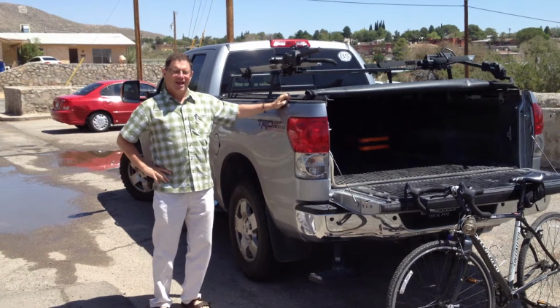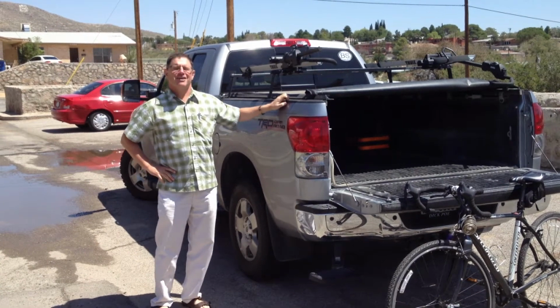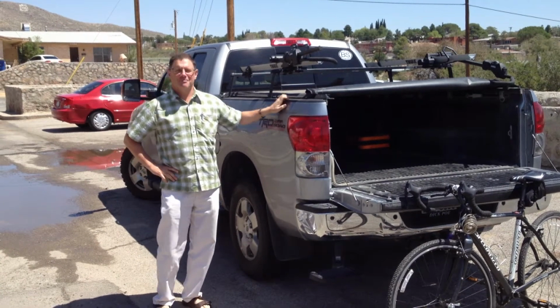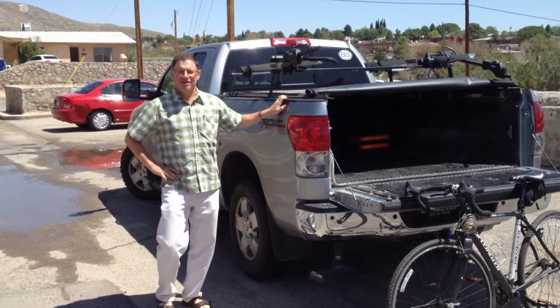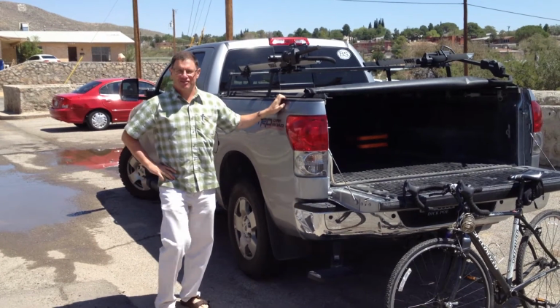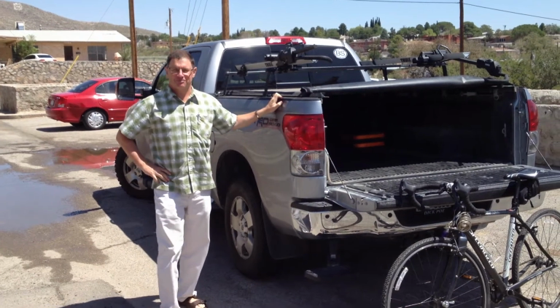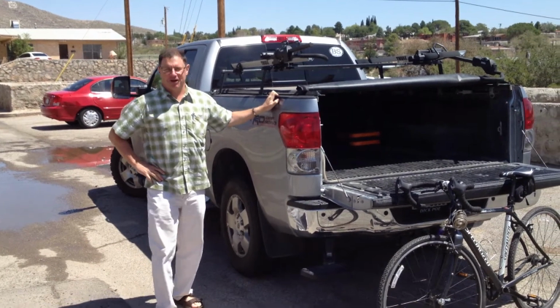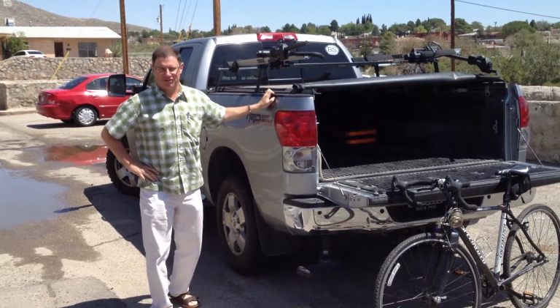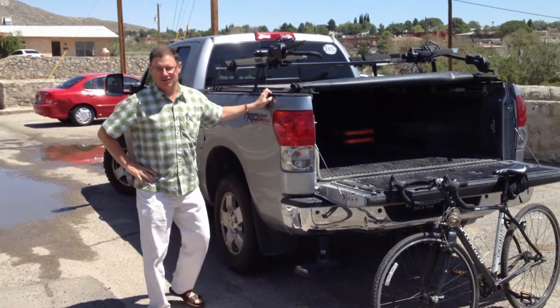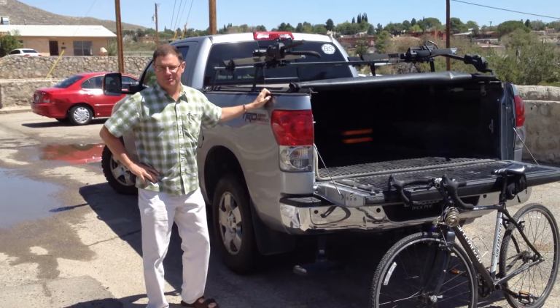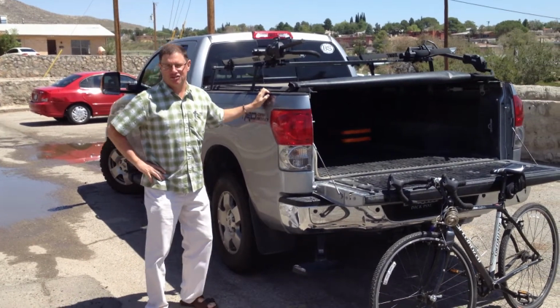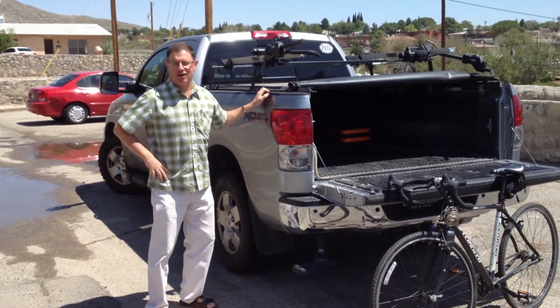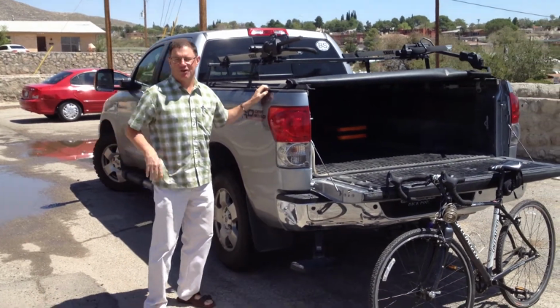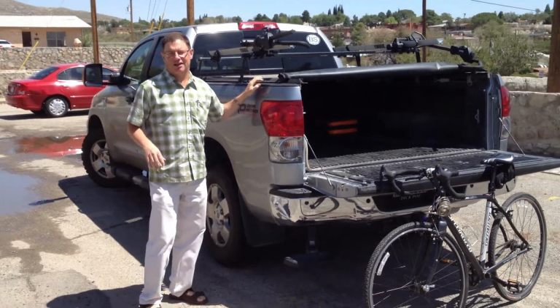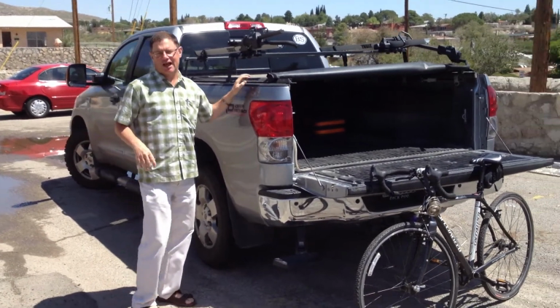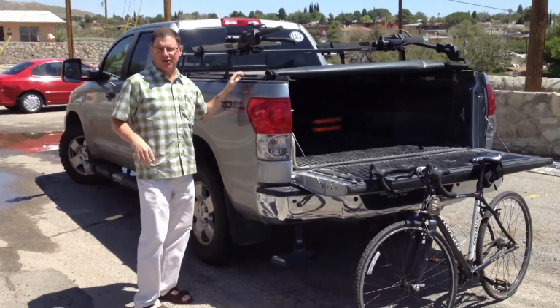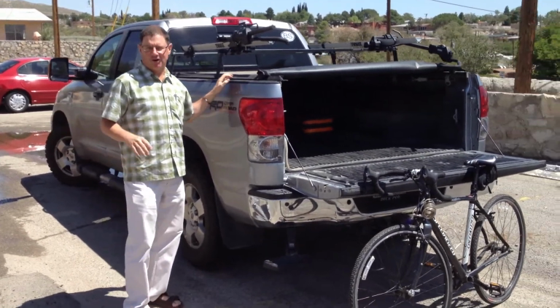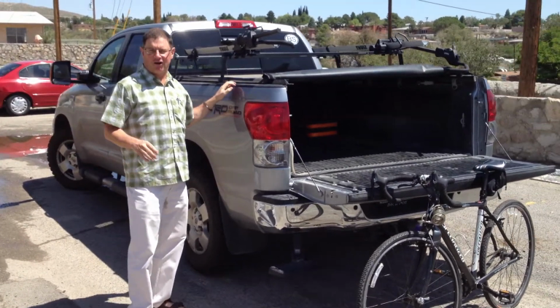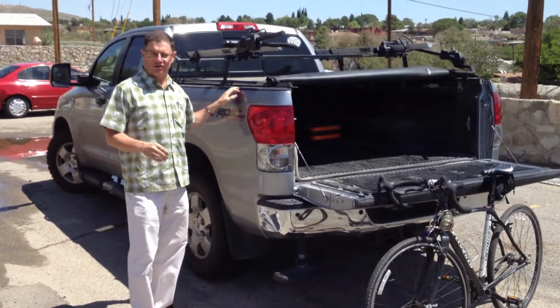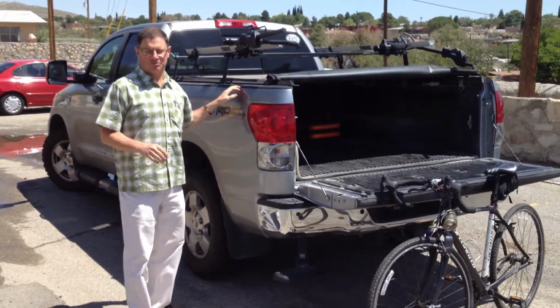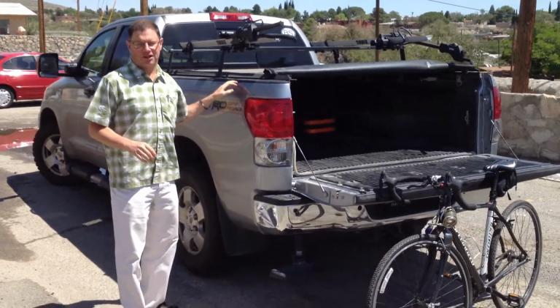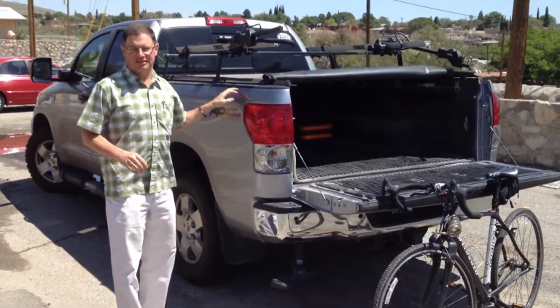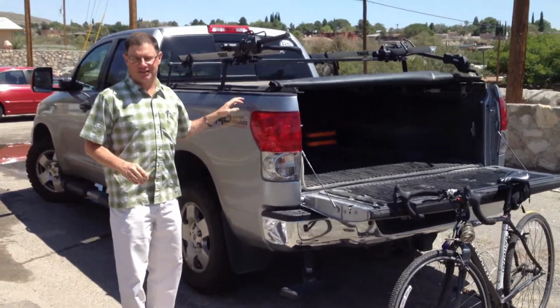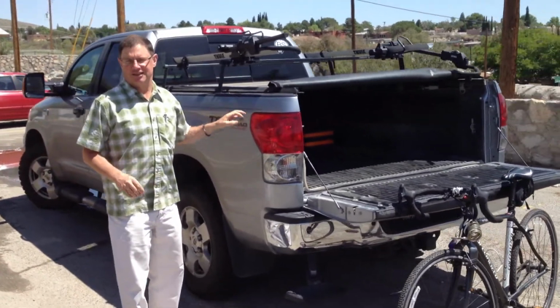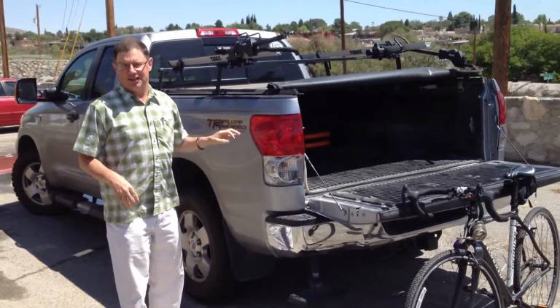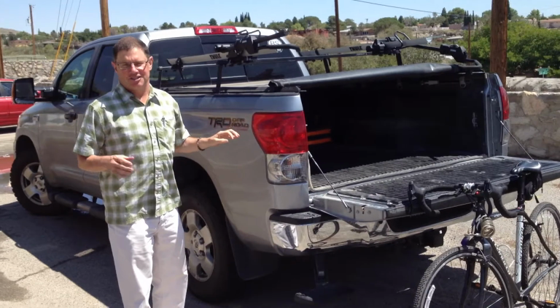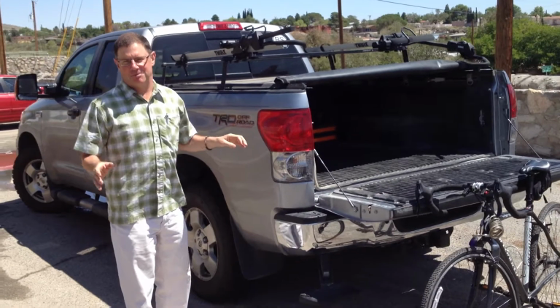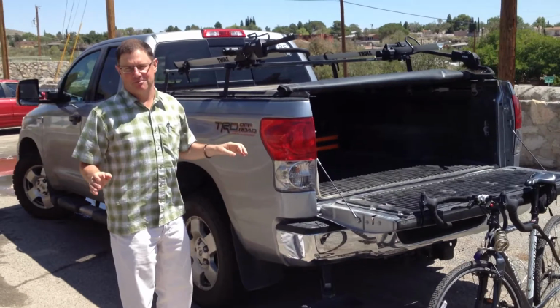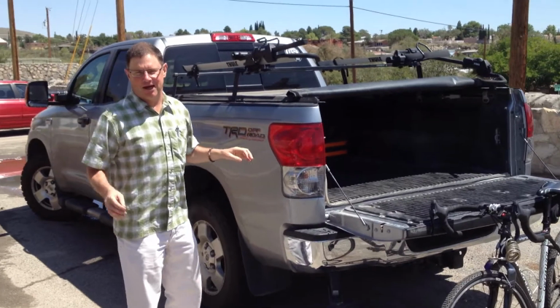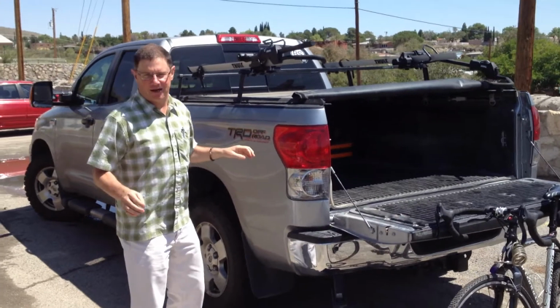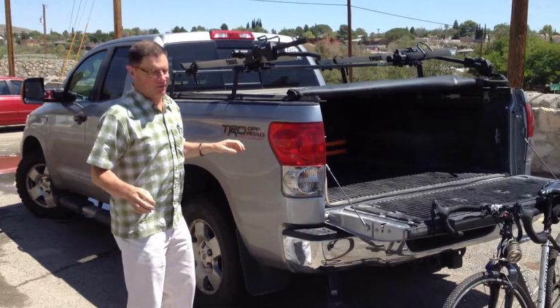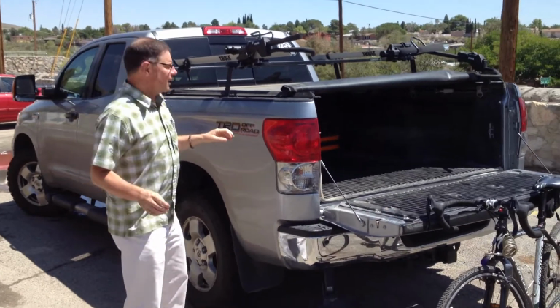Hey, come here. This is Buster. Let me show you what Alamo Auto Supply did to pimp out my ride.